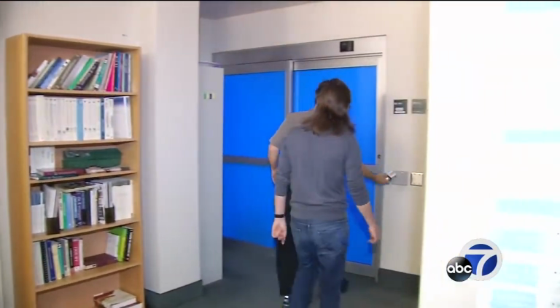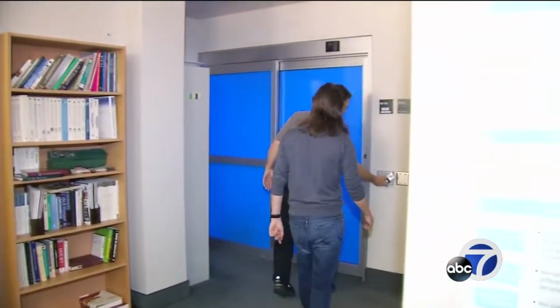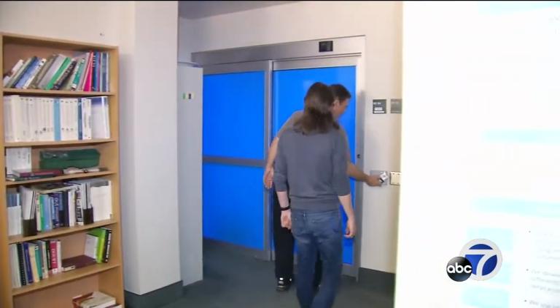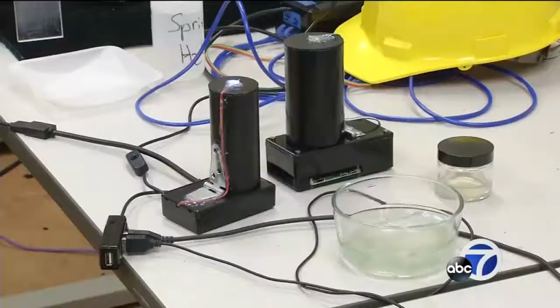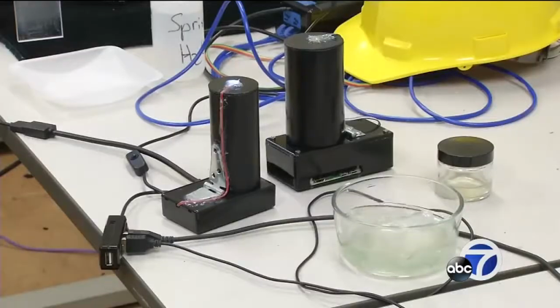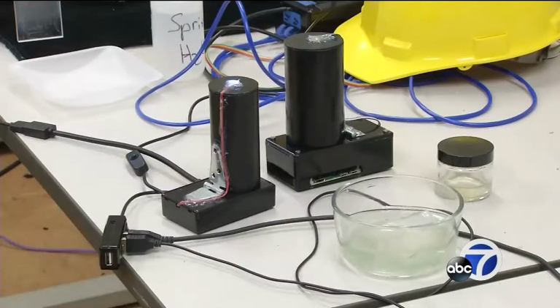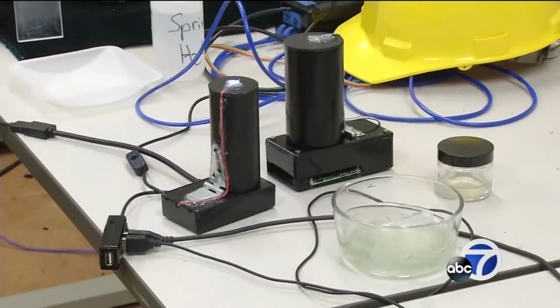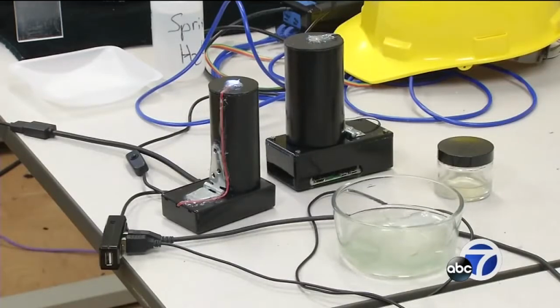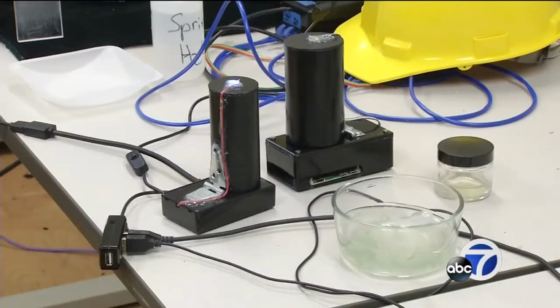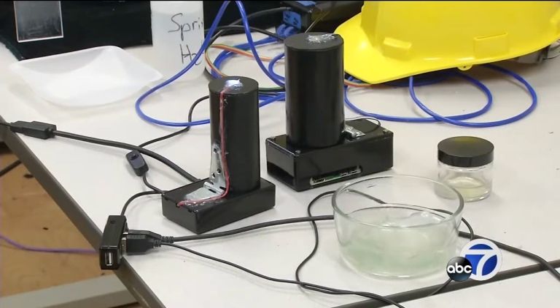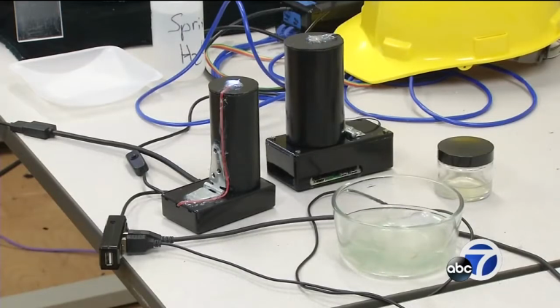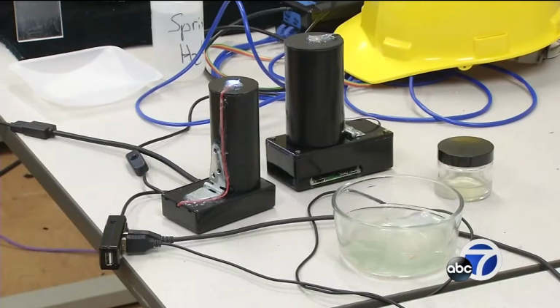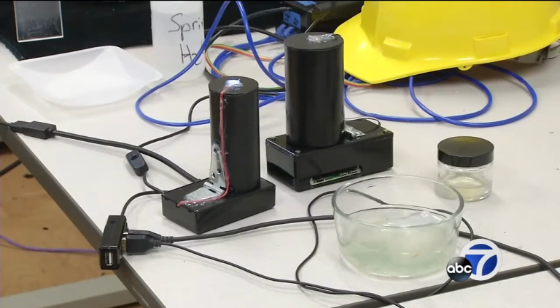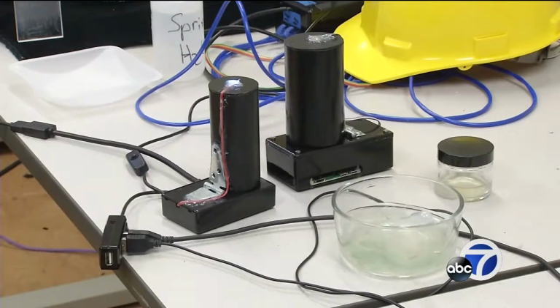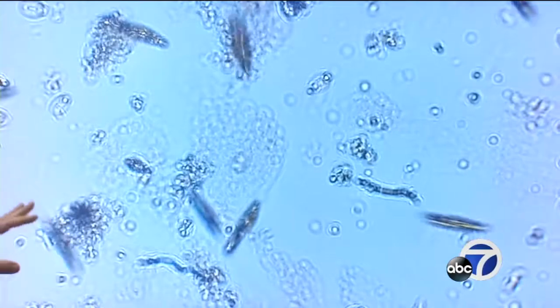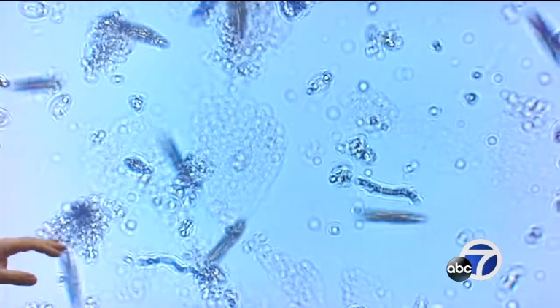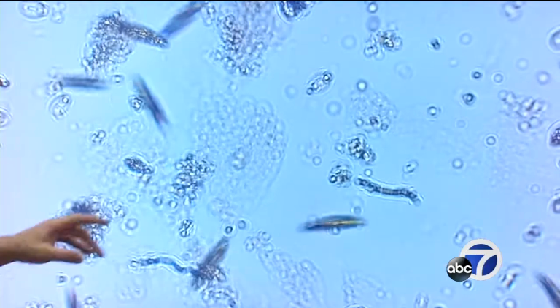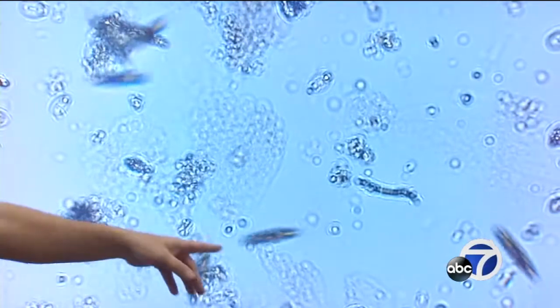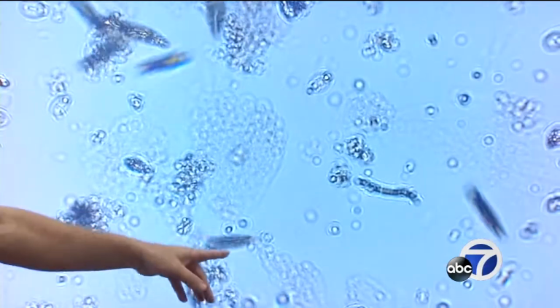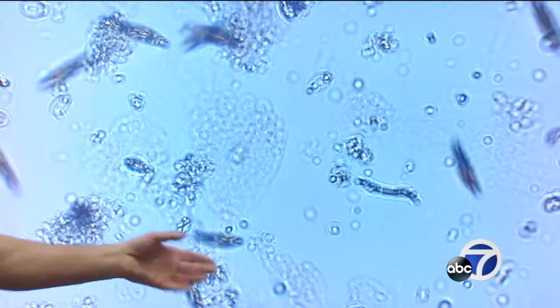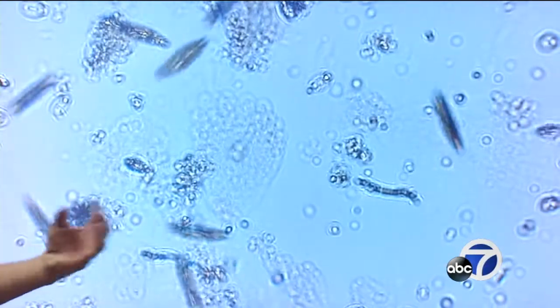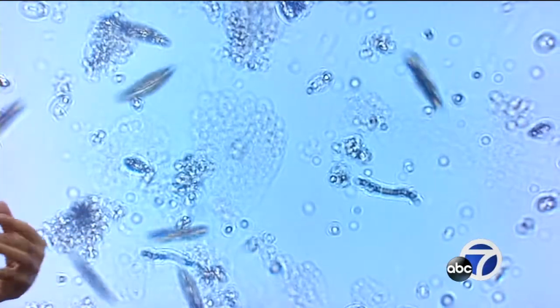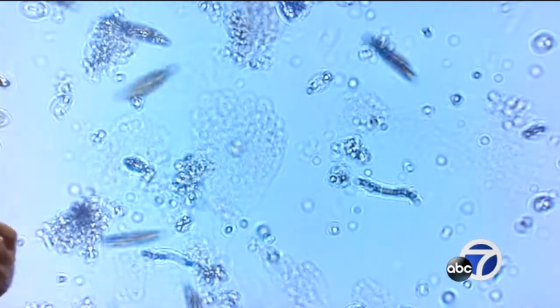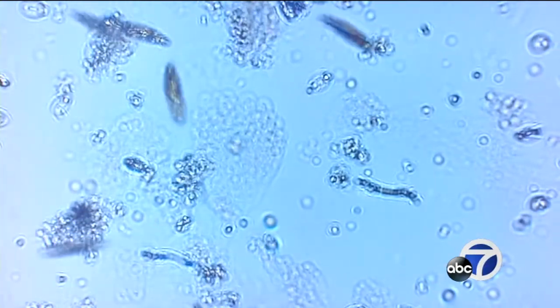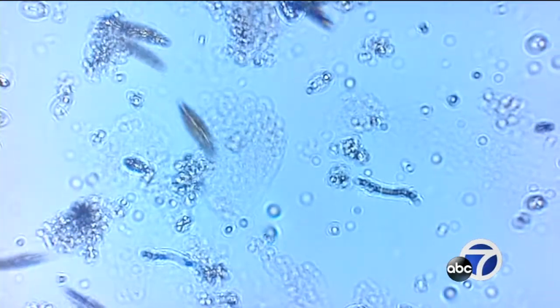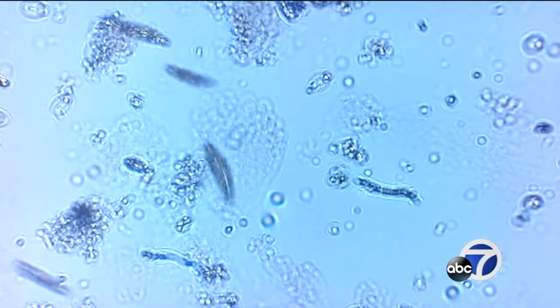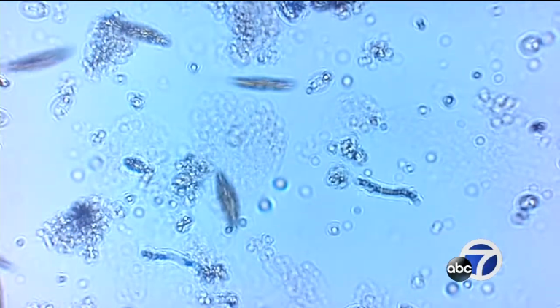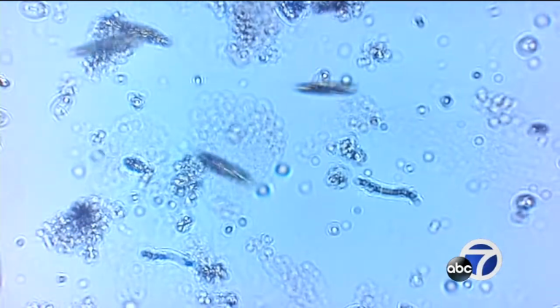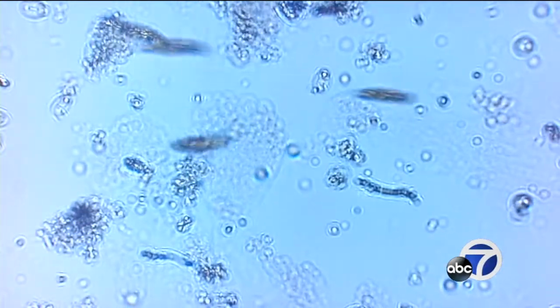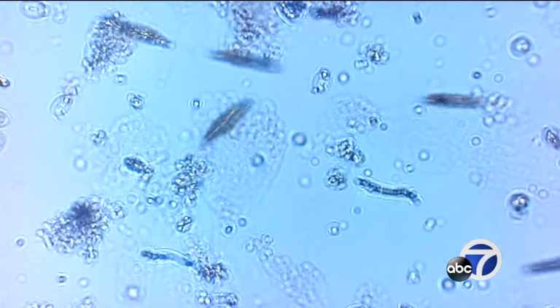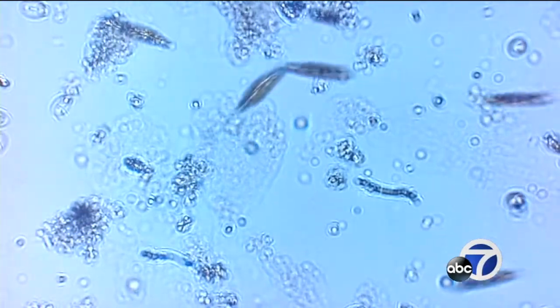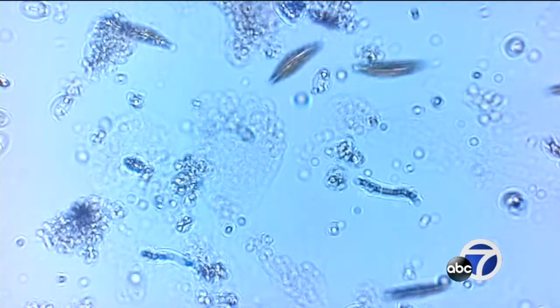An artificial intelligence system will look for changes that might come from an oil spill, fertilizer runoff, water temperature change, or other threats.